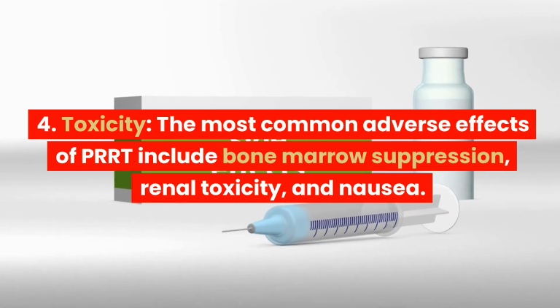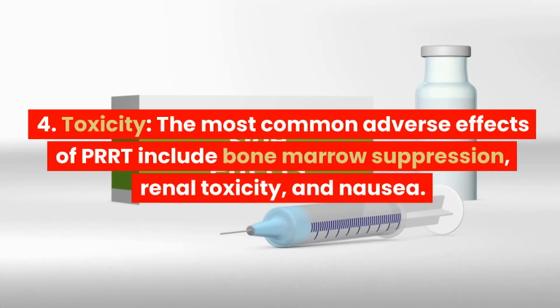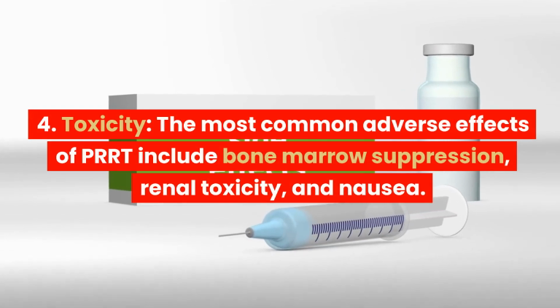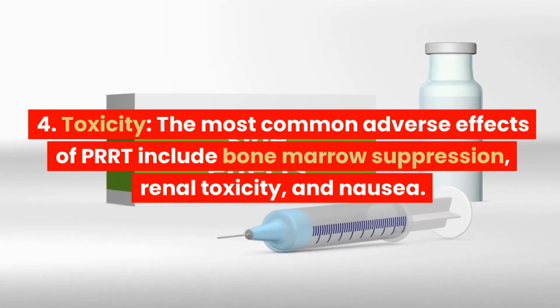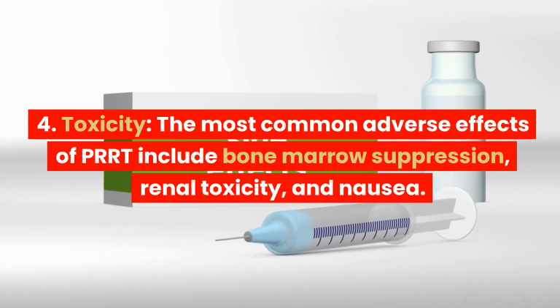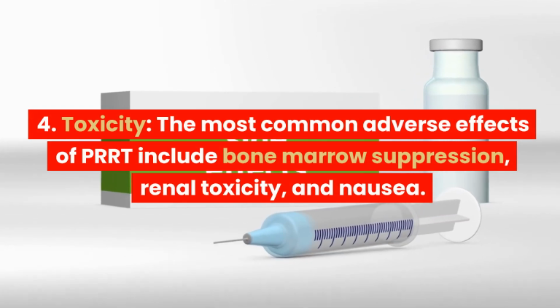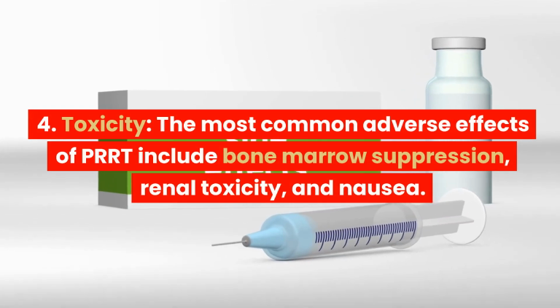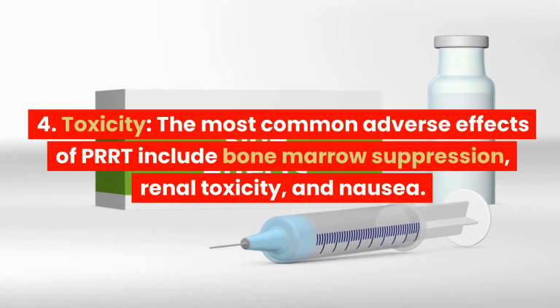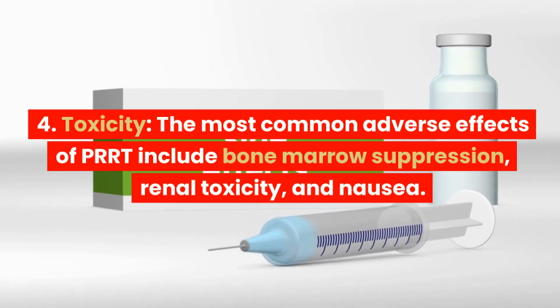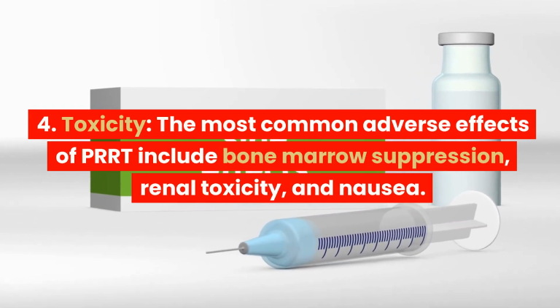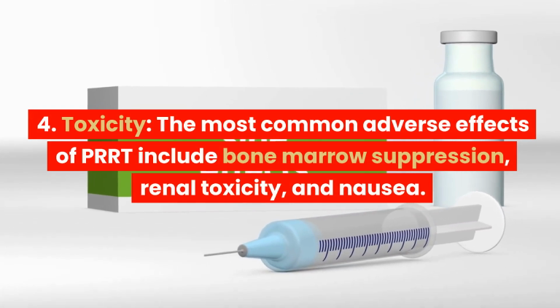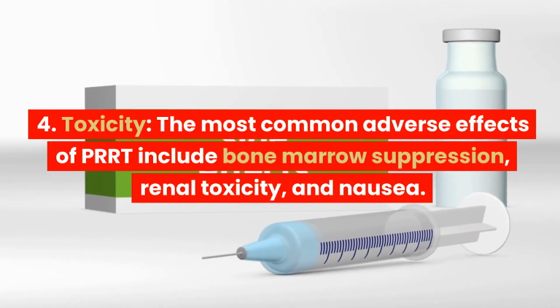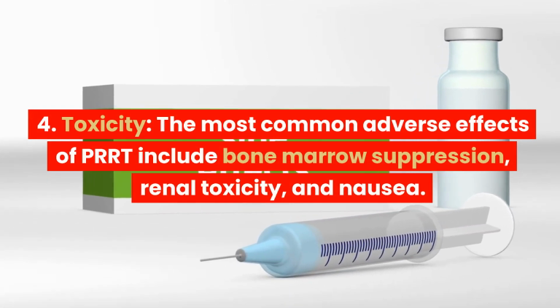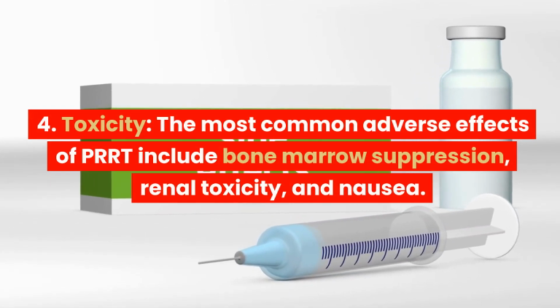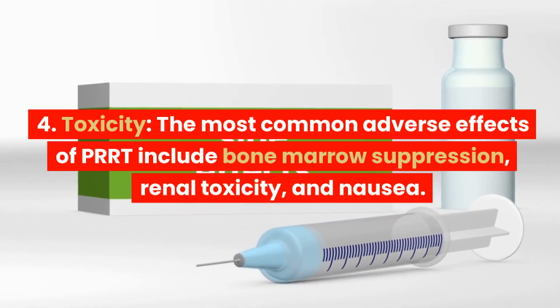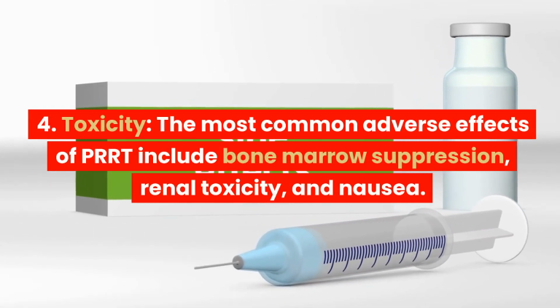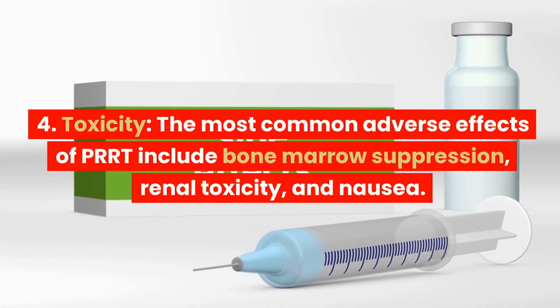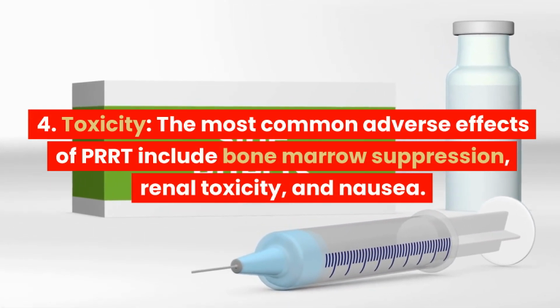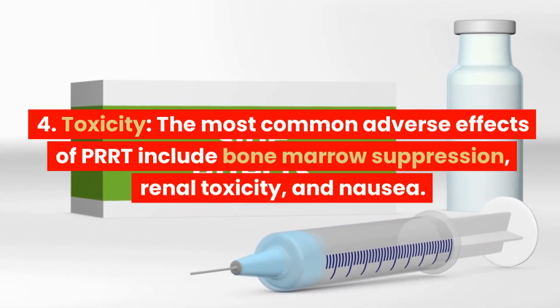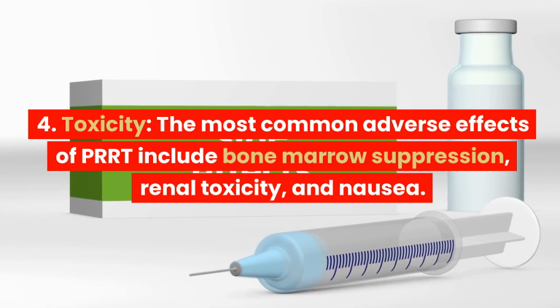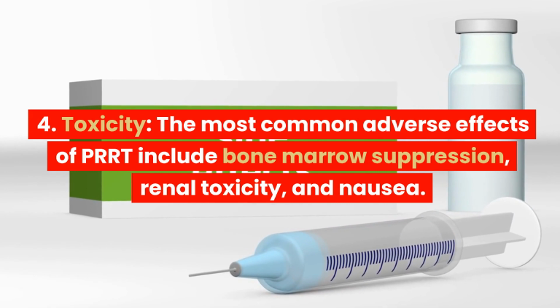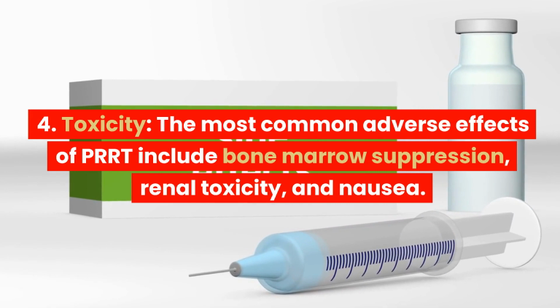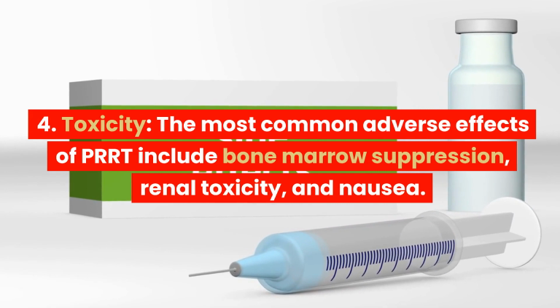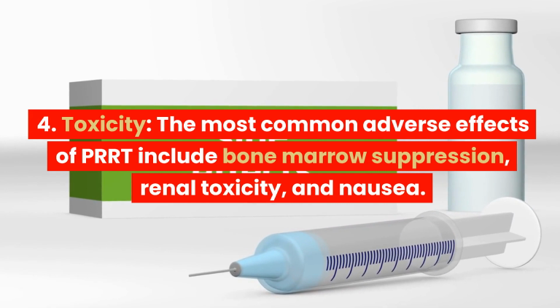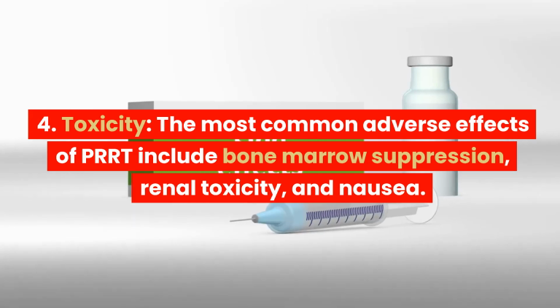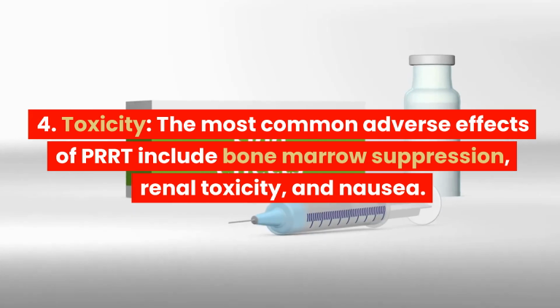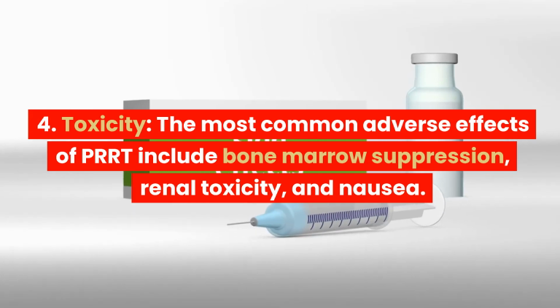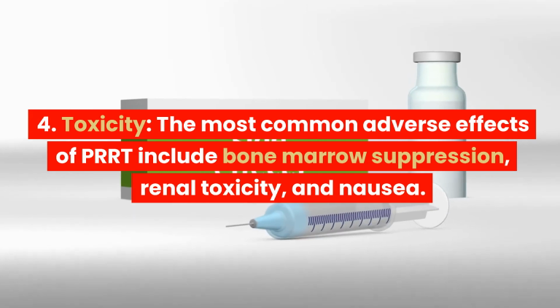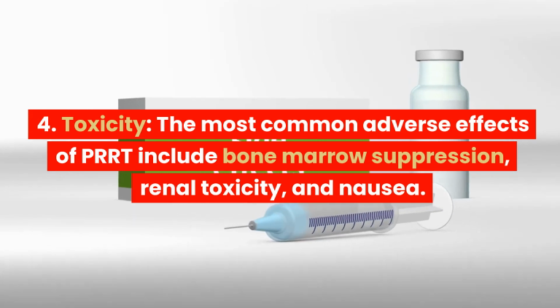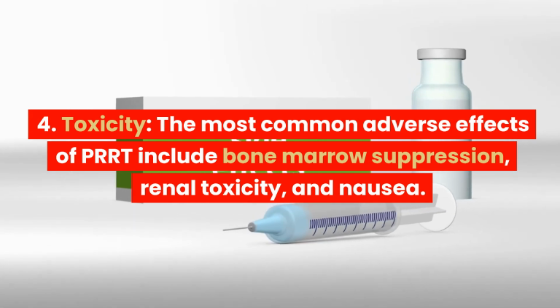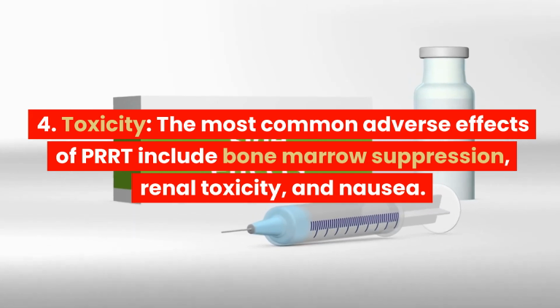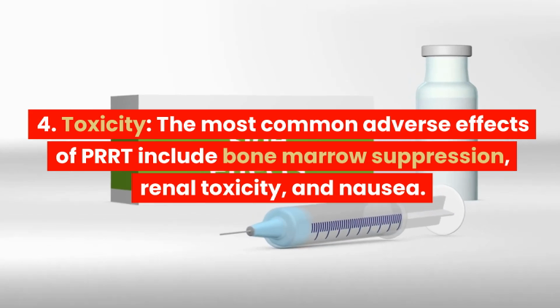4. Toxicity. The most common adverse effects of PRRT include bone marrow suppression, renal toxicity, and nausea.